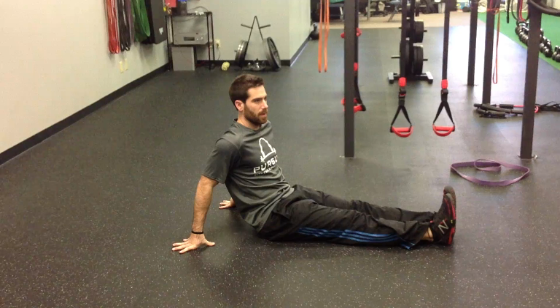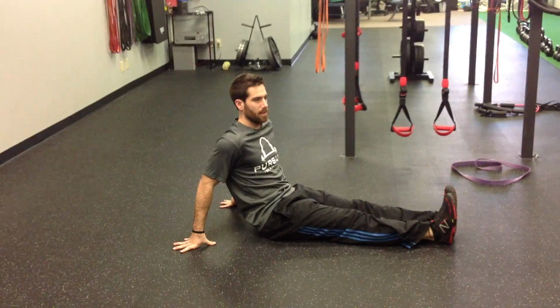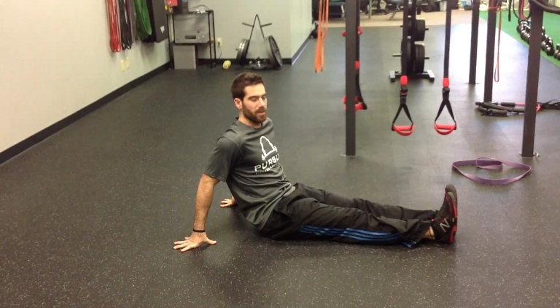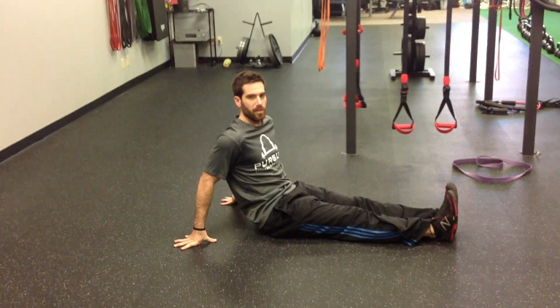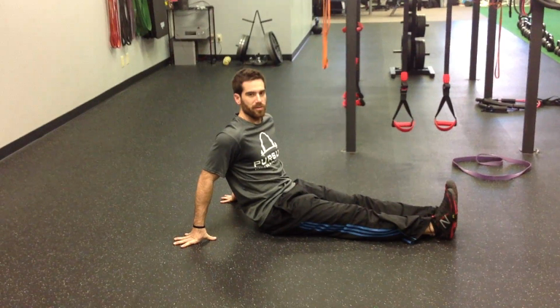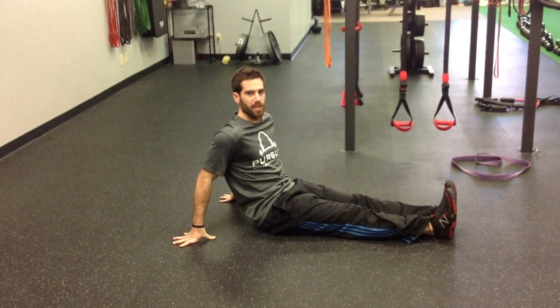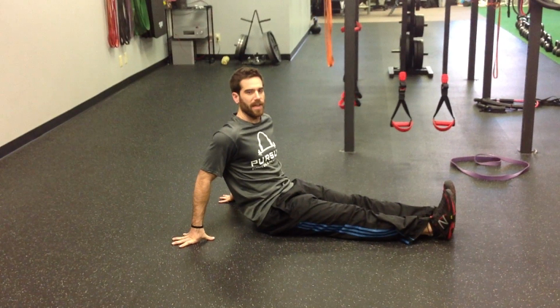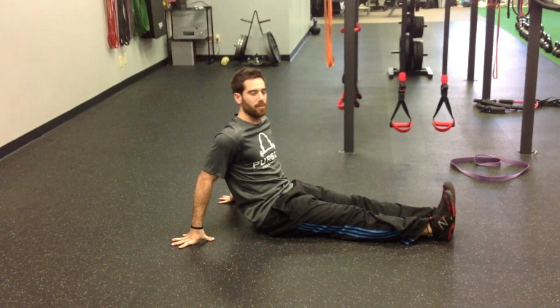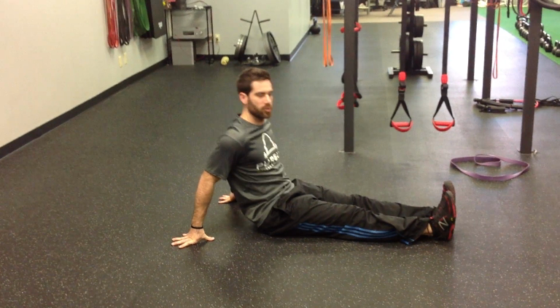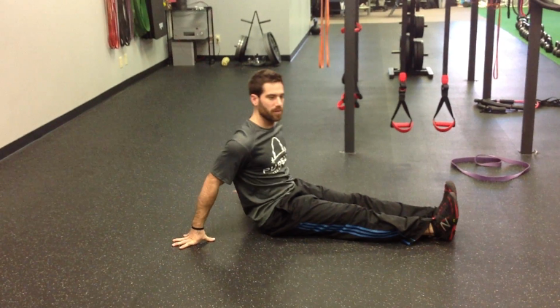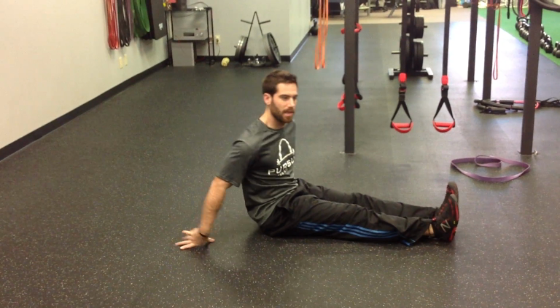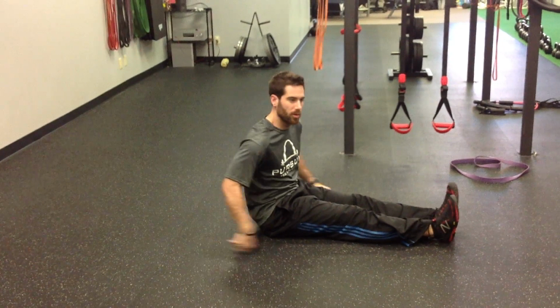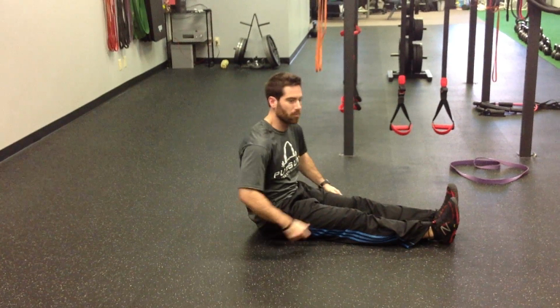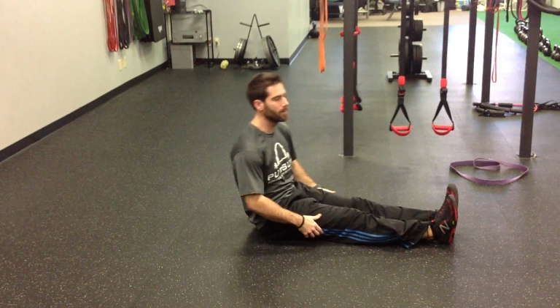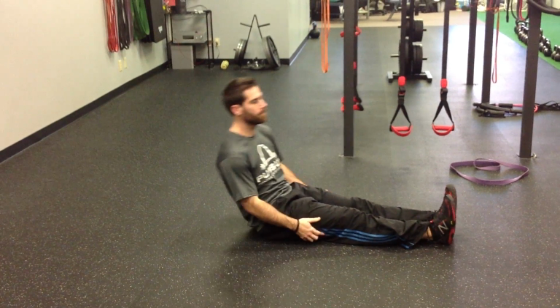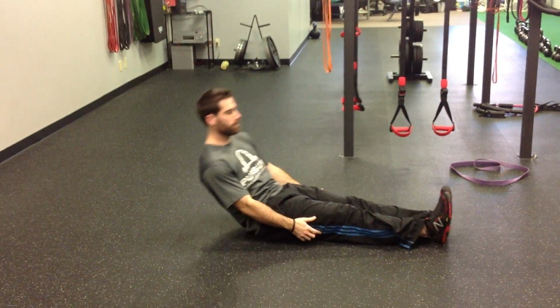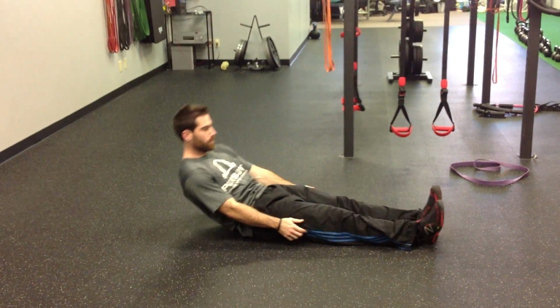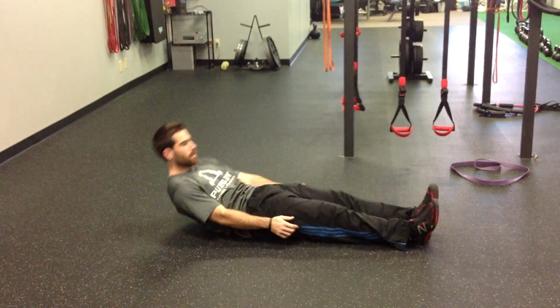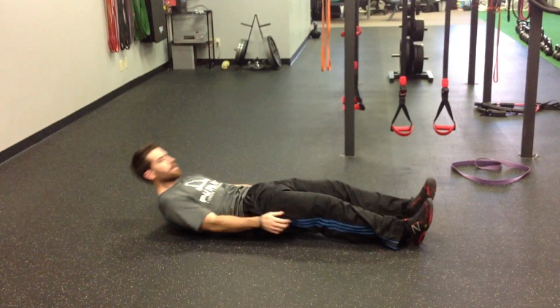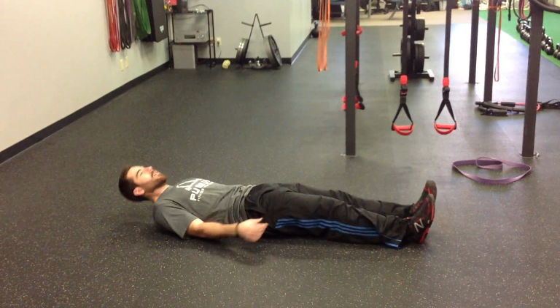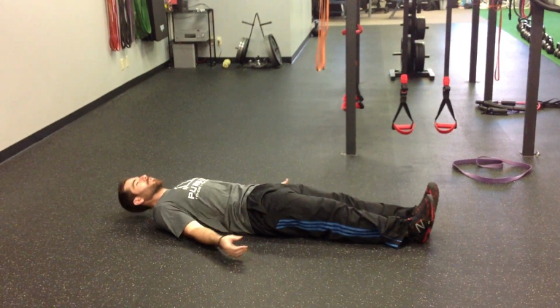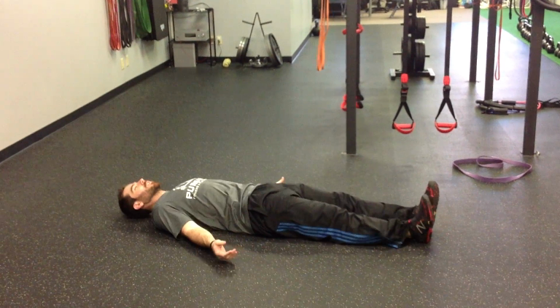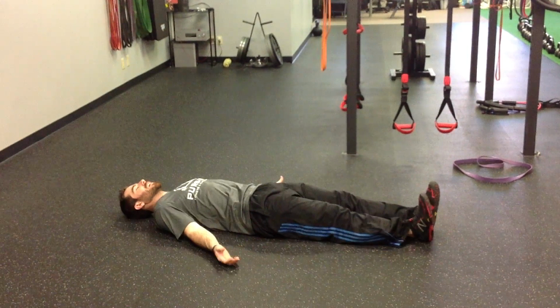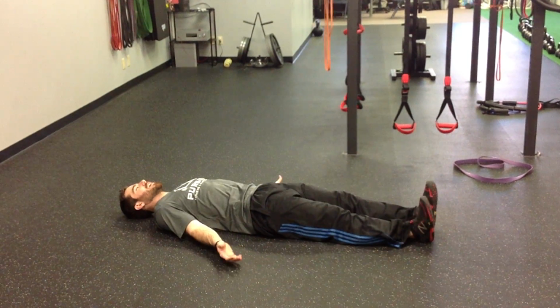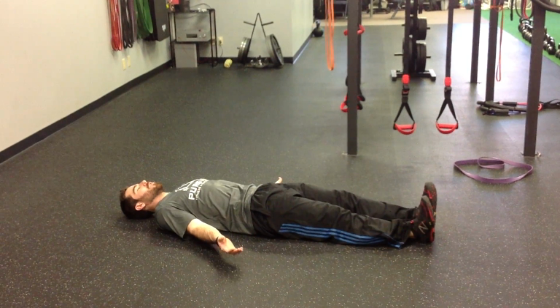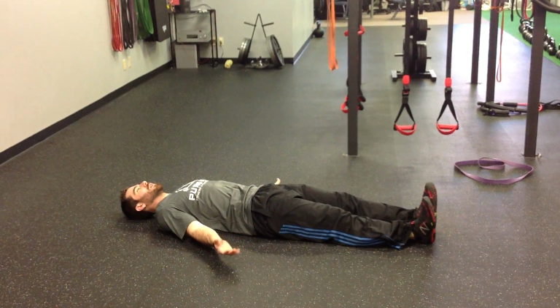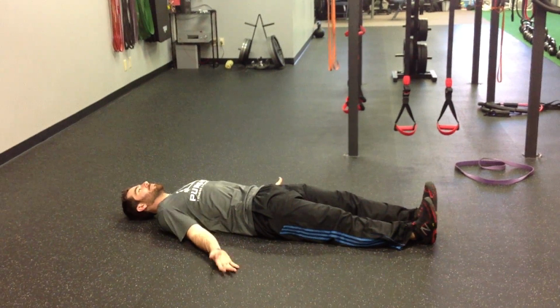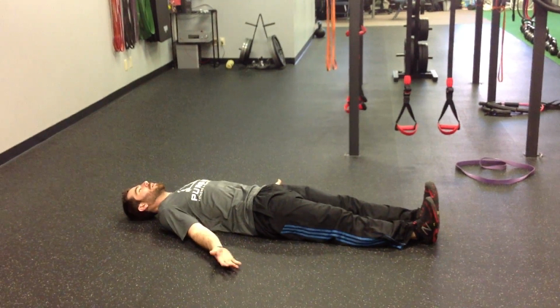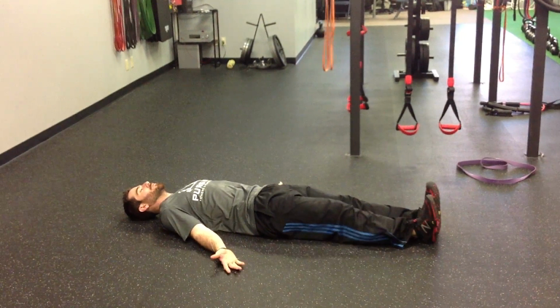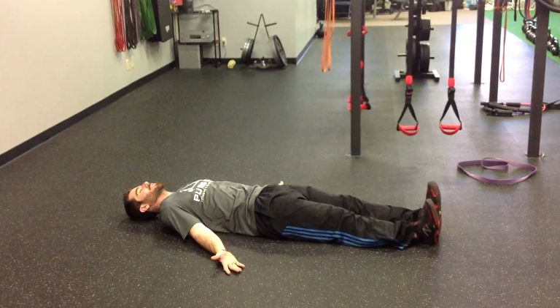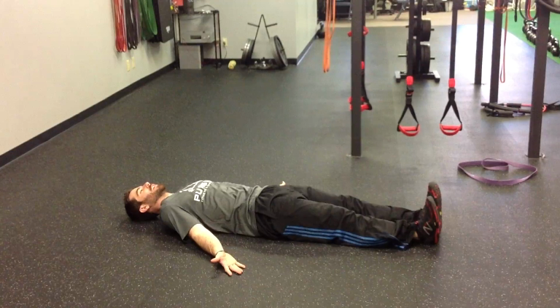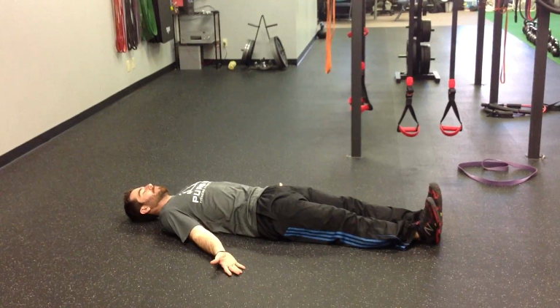Leg Lowering 2 is the advanced version of Leg Lowering 1. You're going to lie down all the way, palms facing up.